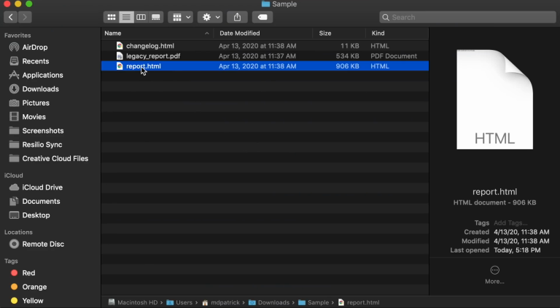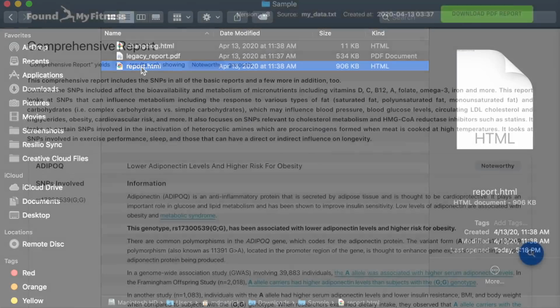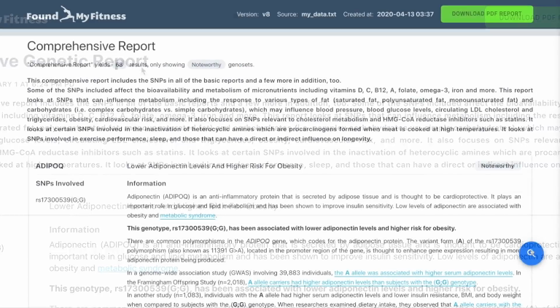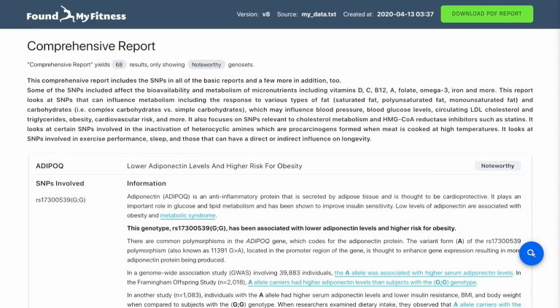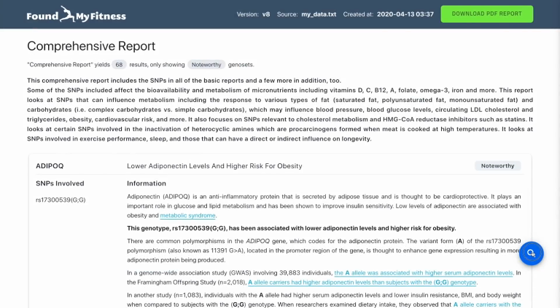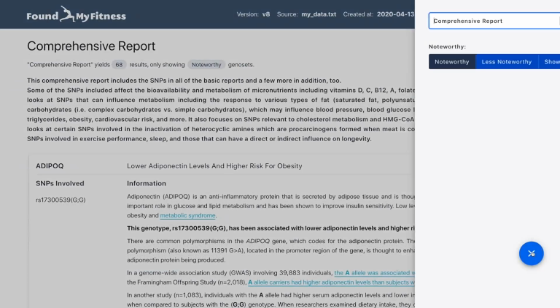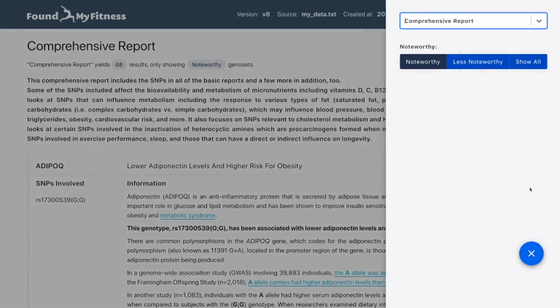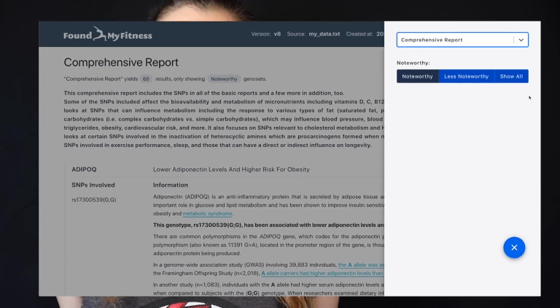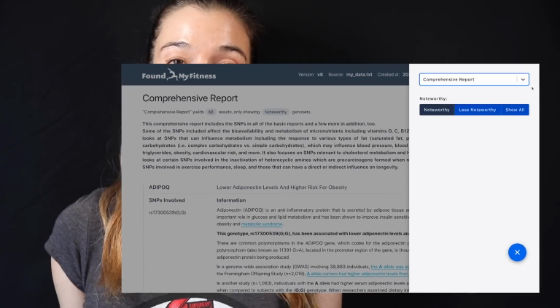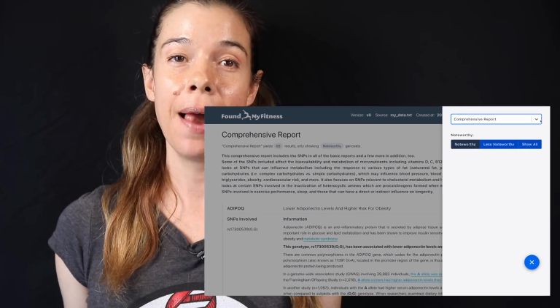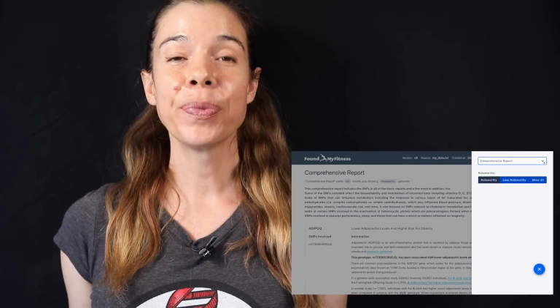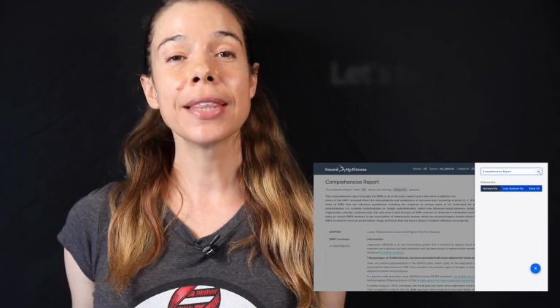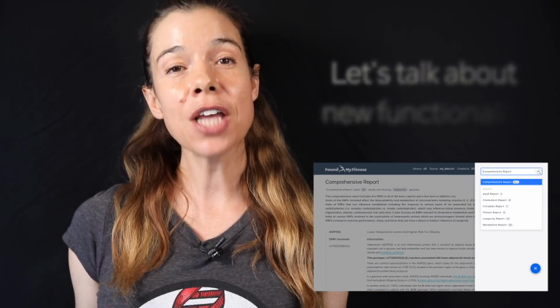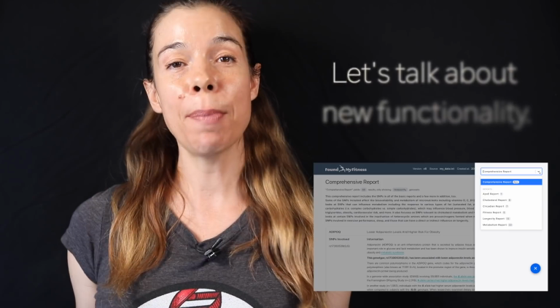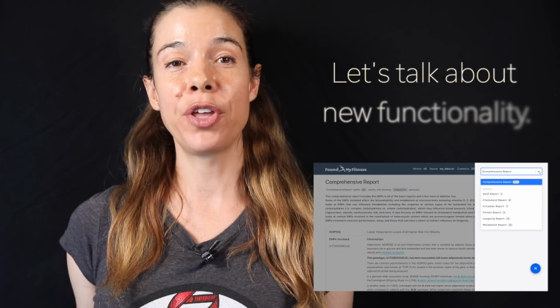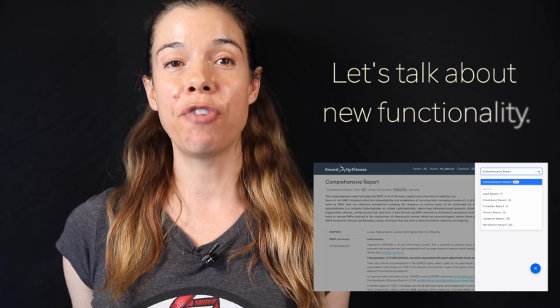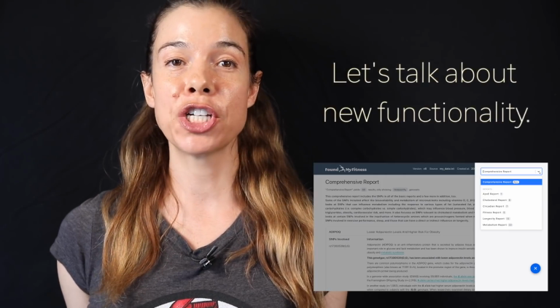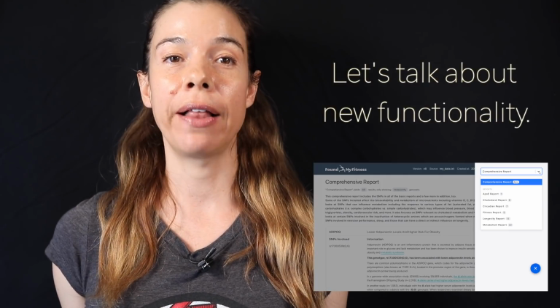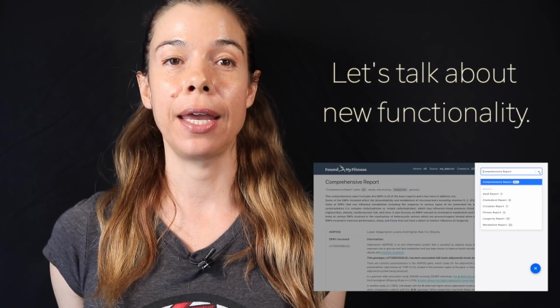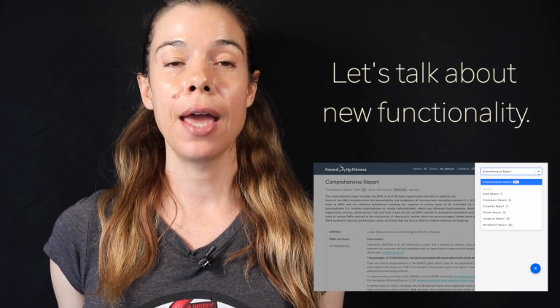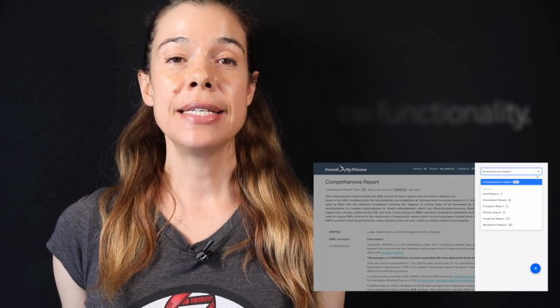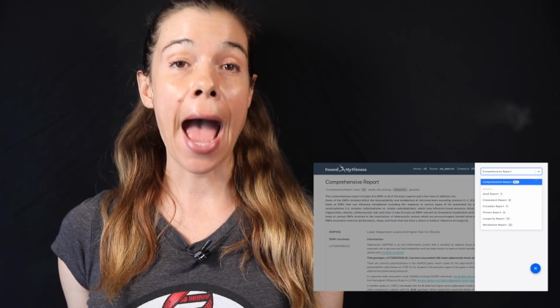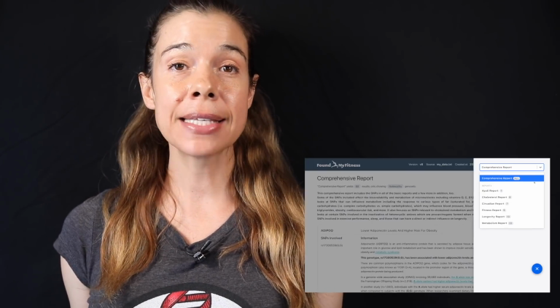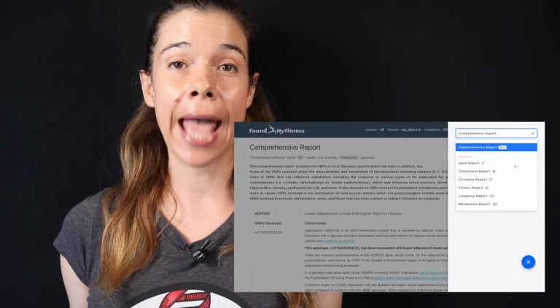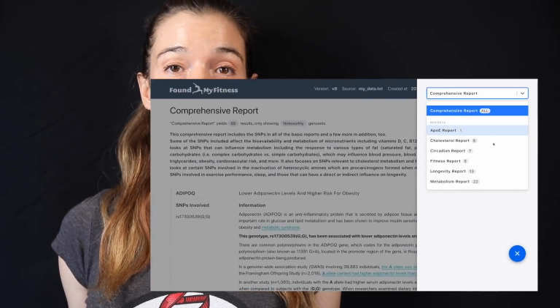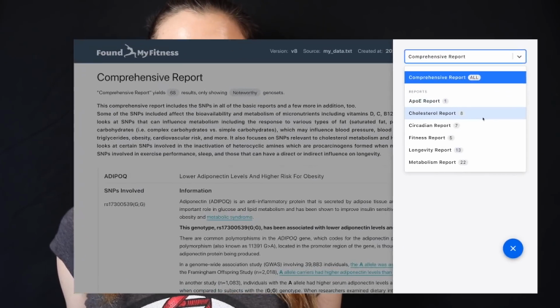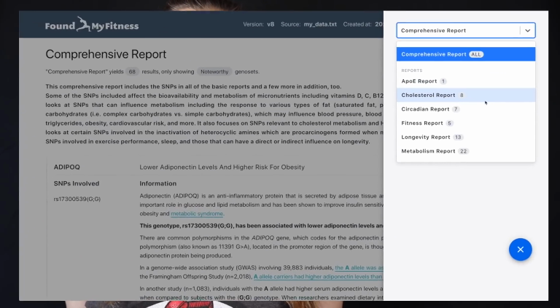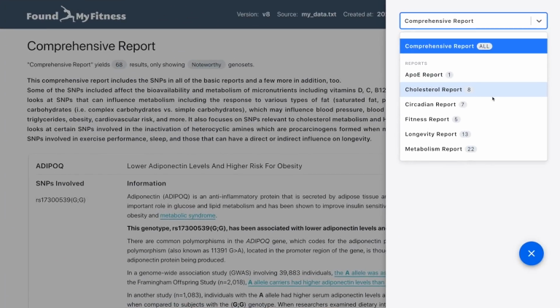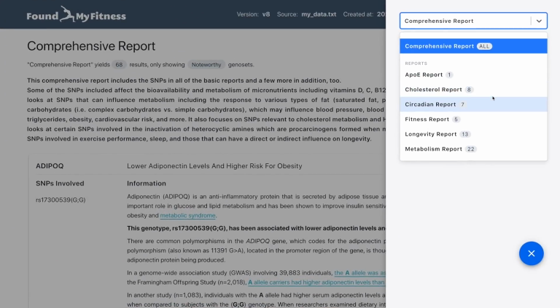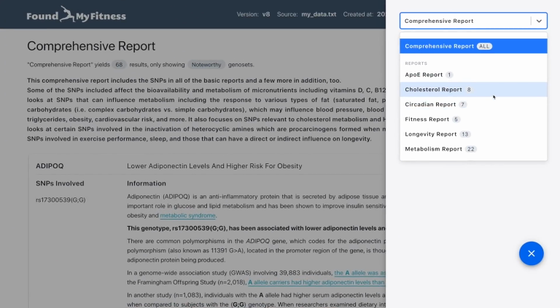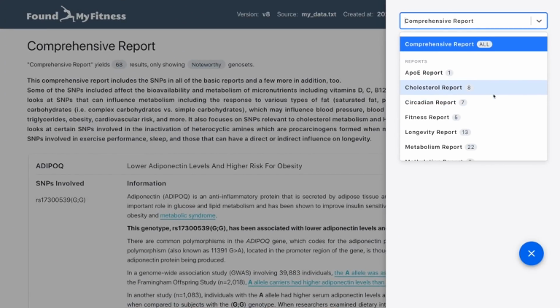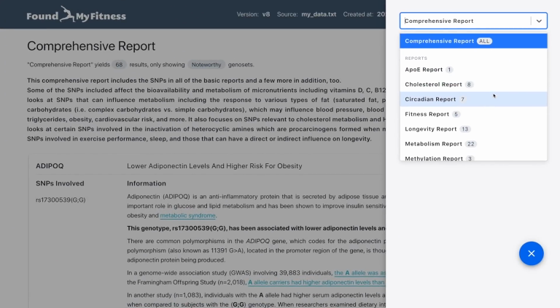You get to keep it — it's yours. Let's talk about the new functionality: tags and categories. This is huge.